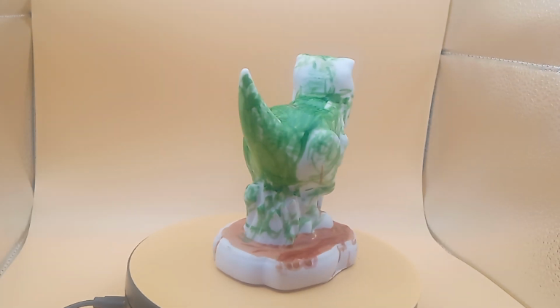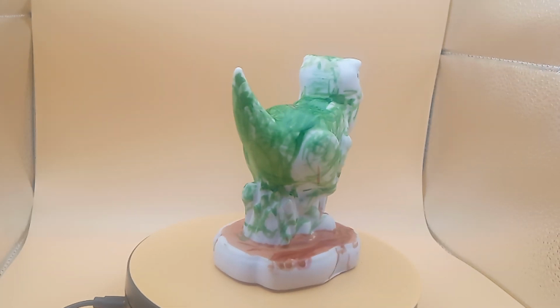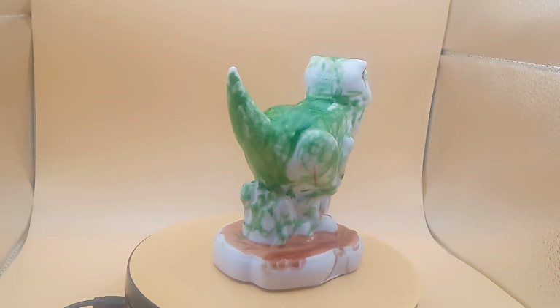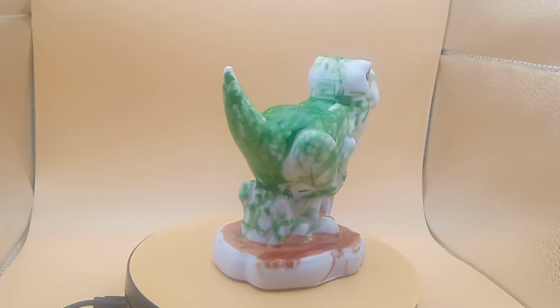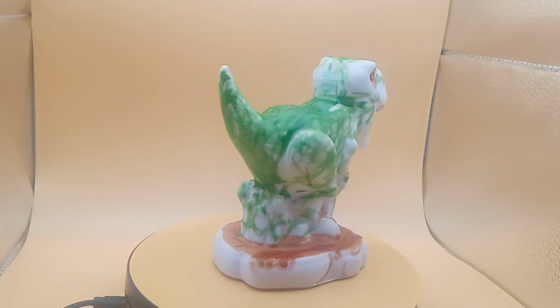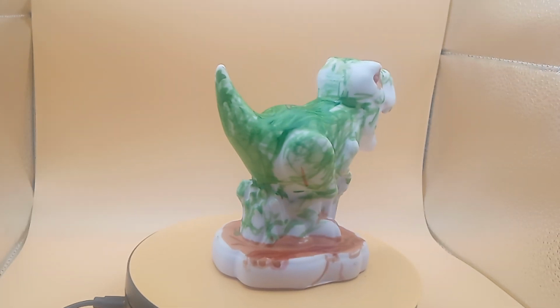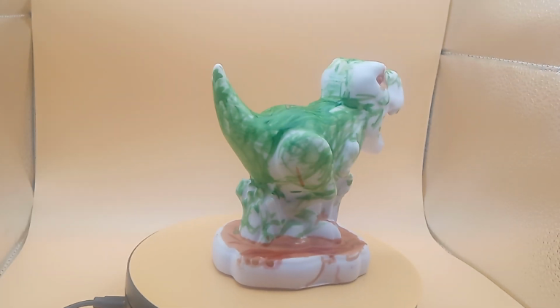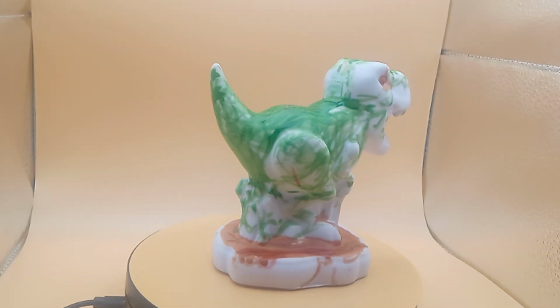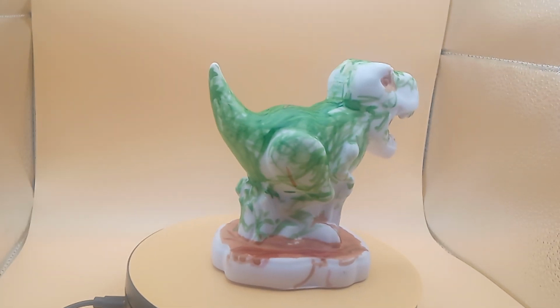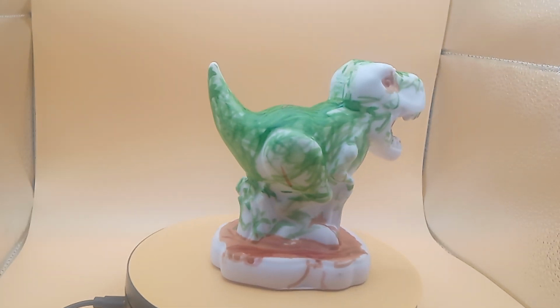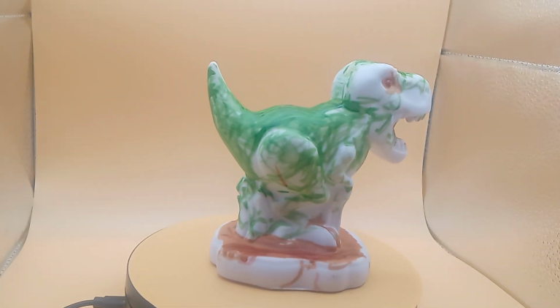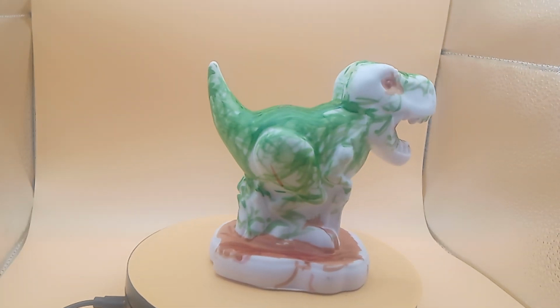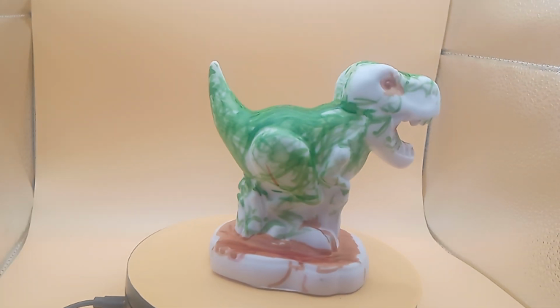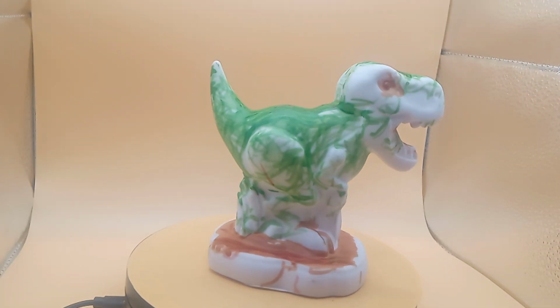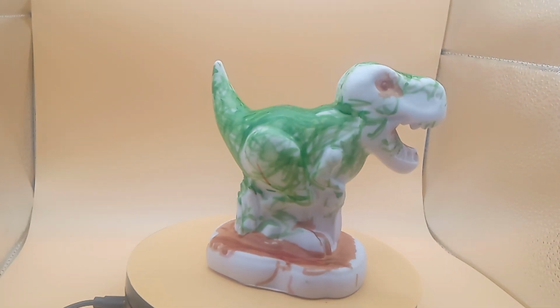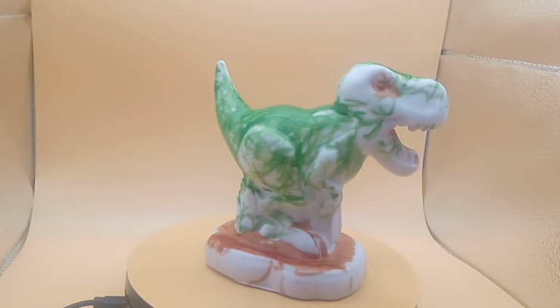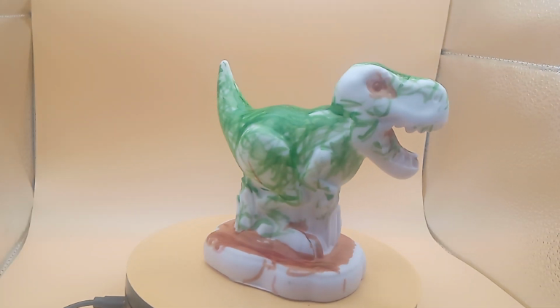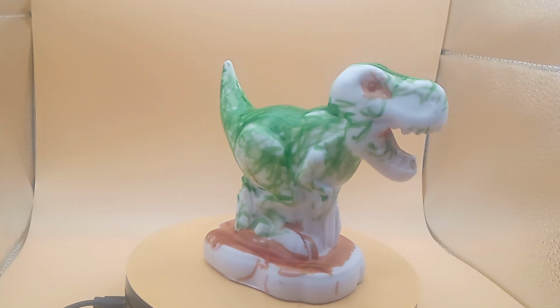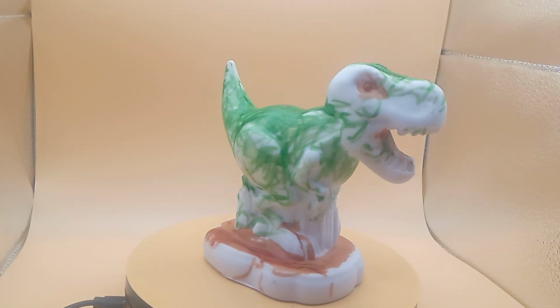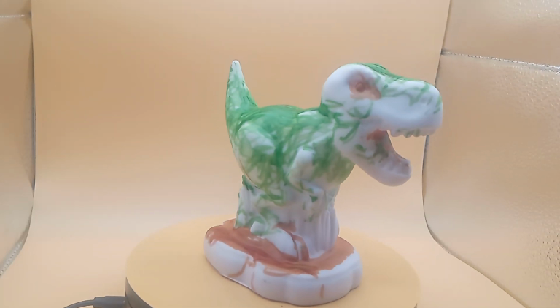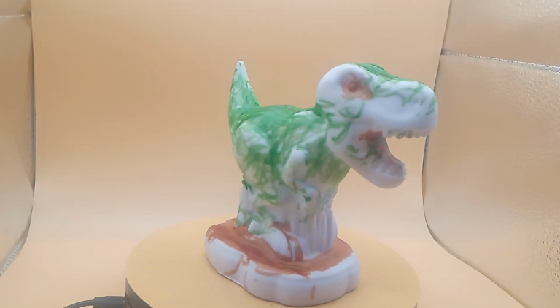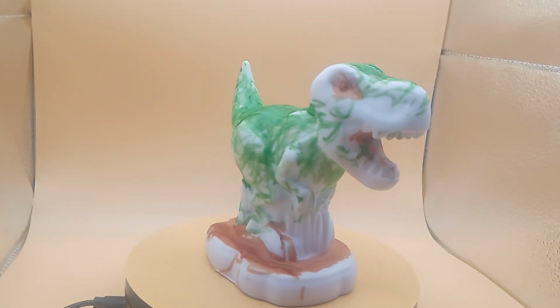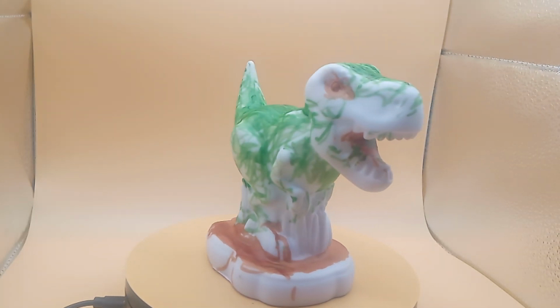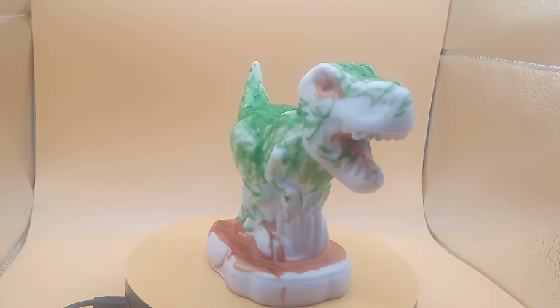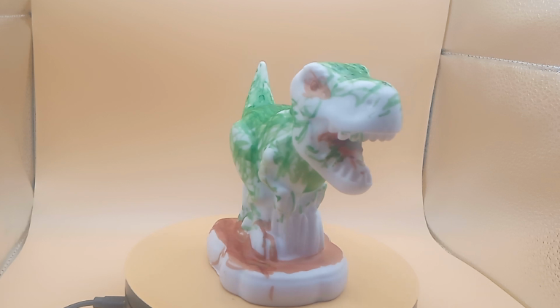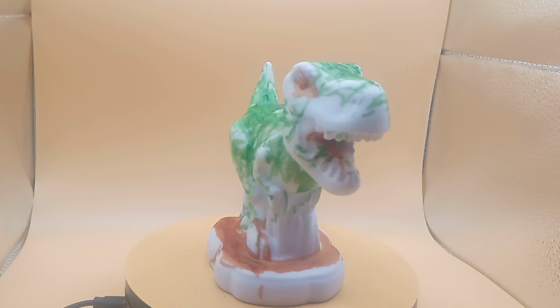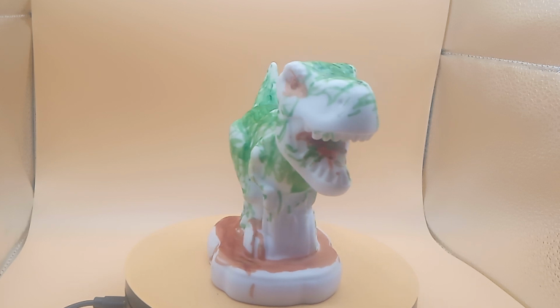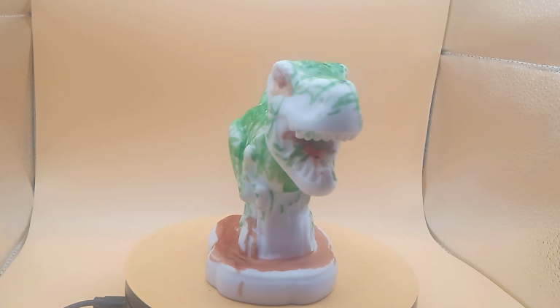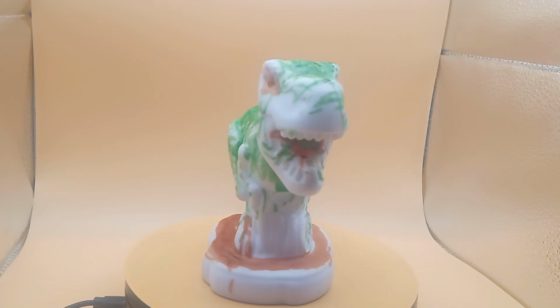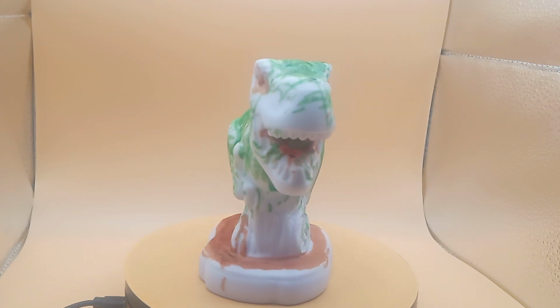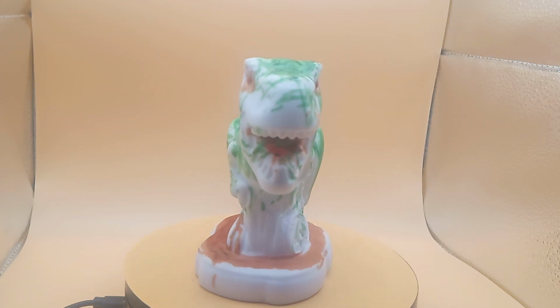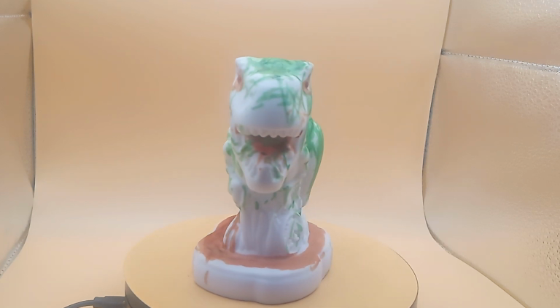Good morning, good evening, good afternoon. We're back with another flea market fun. Today I got this in a box of toys.